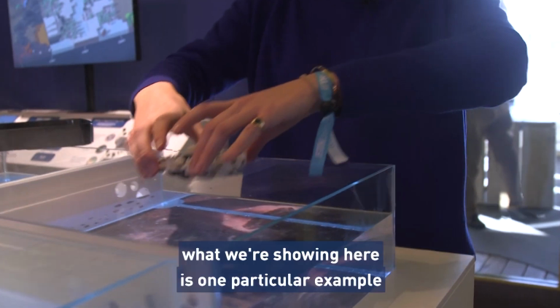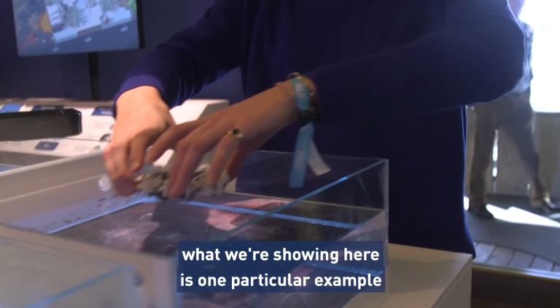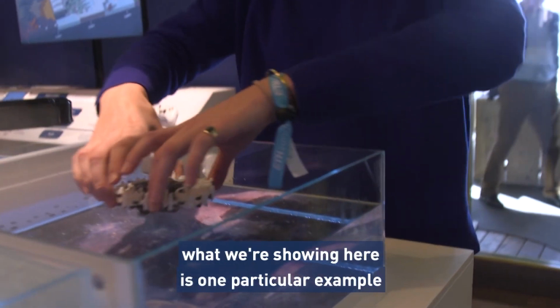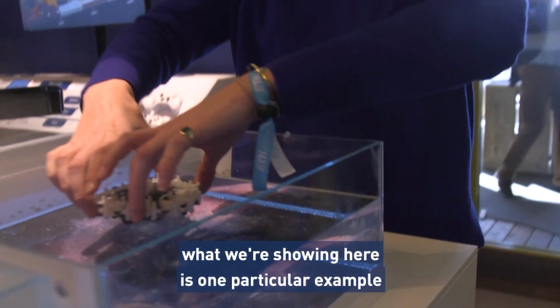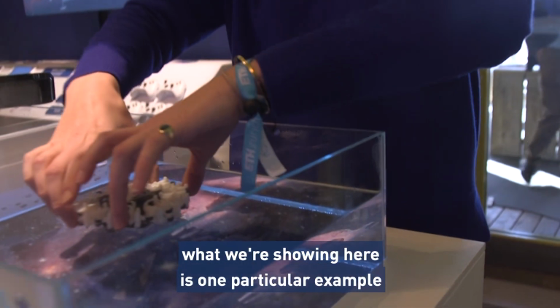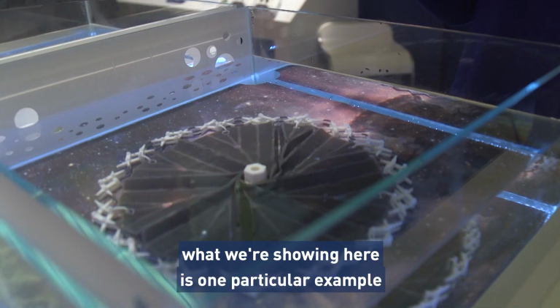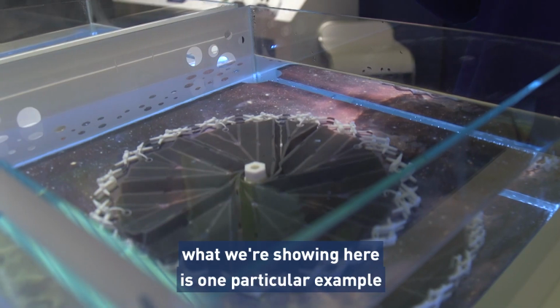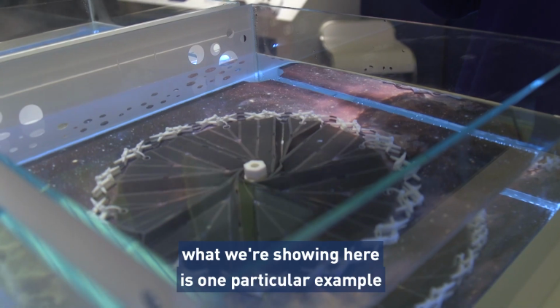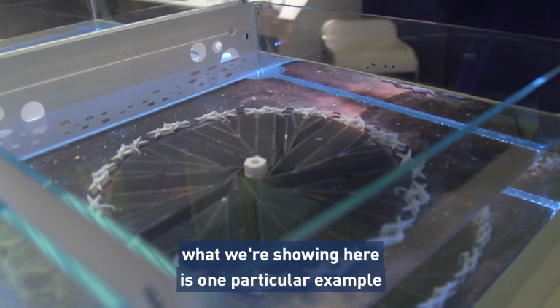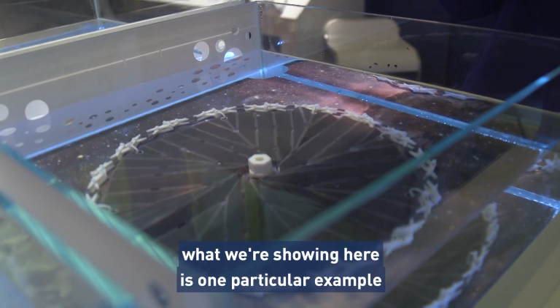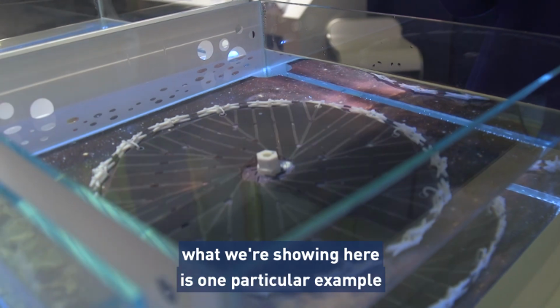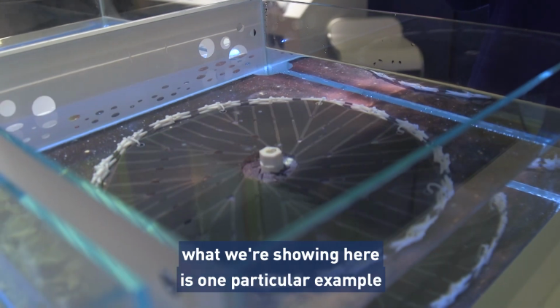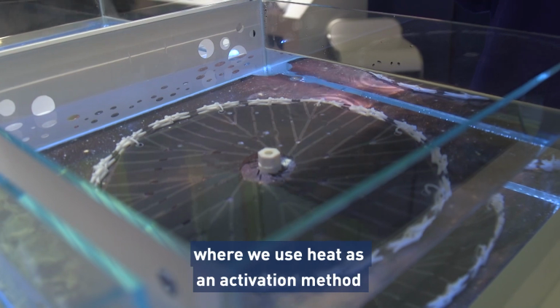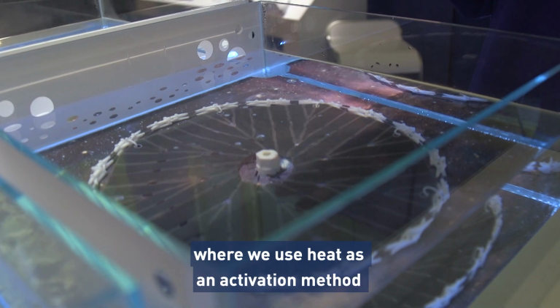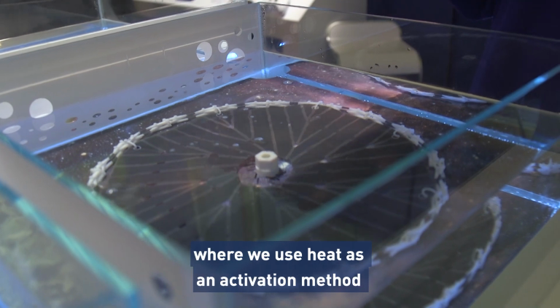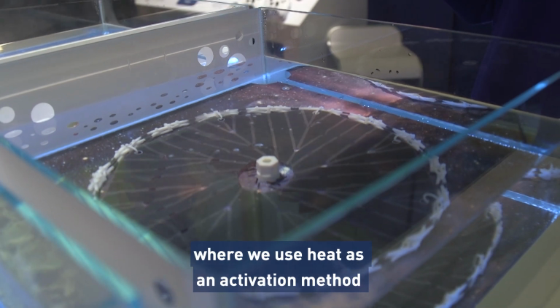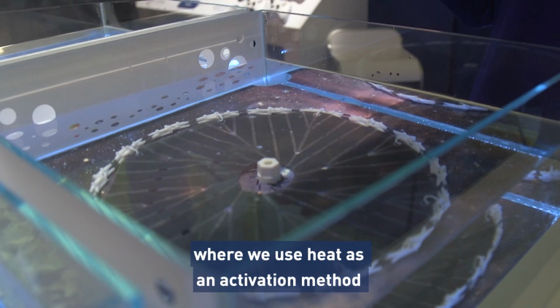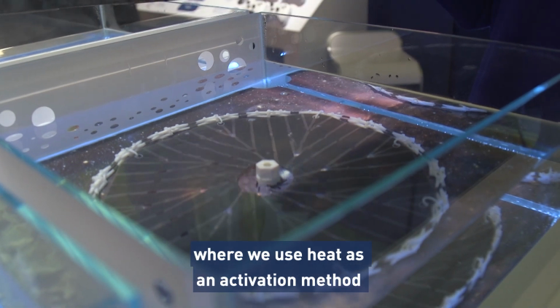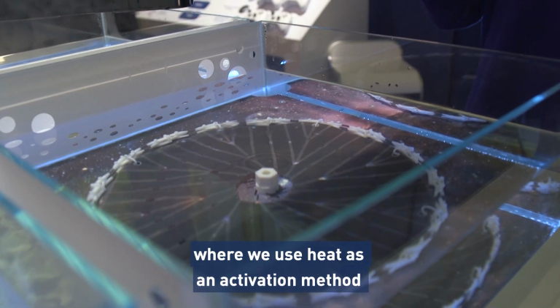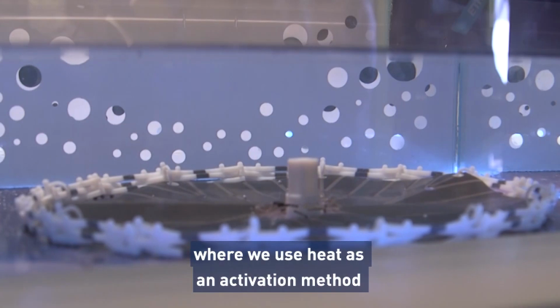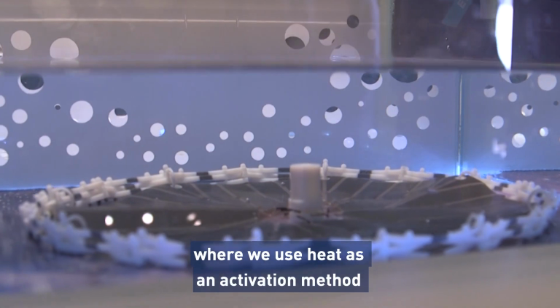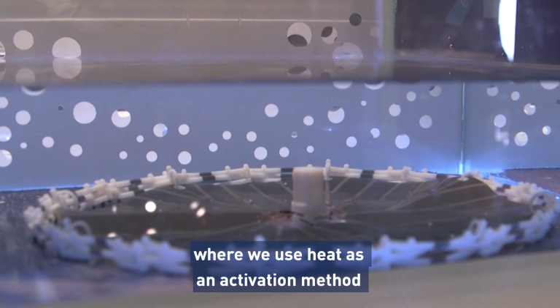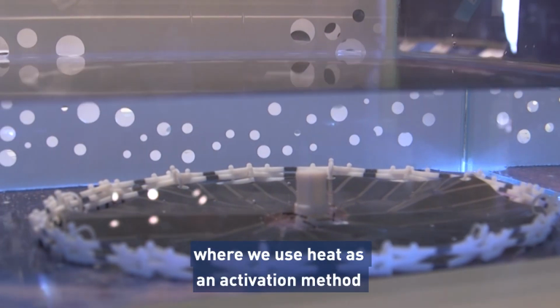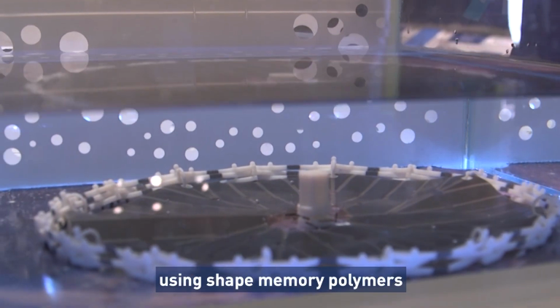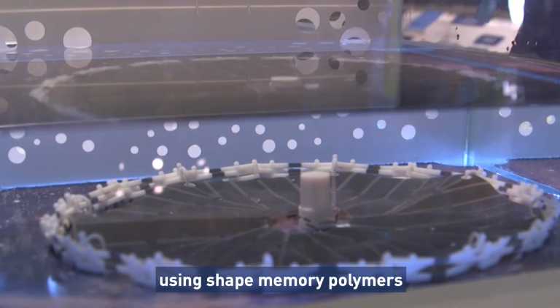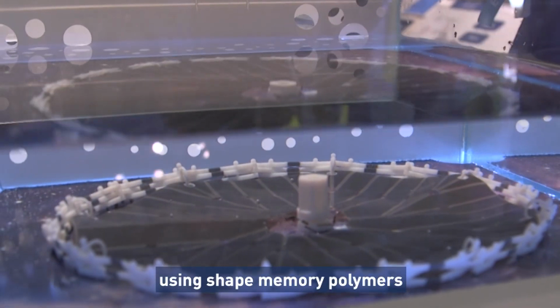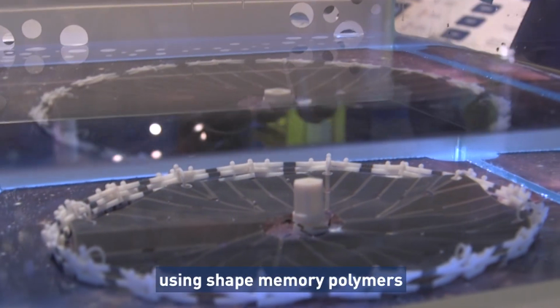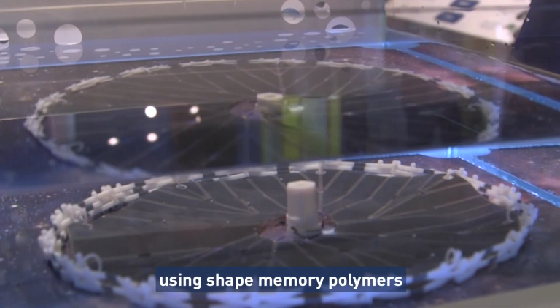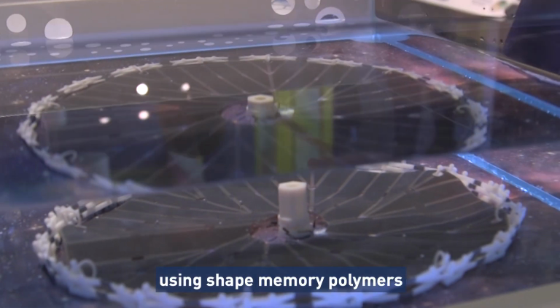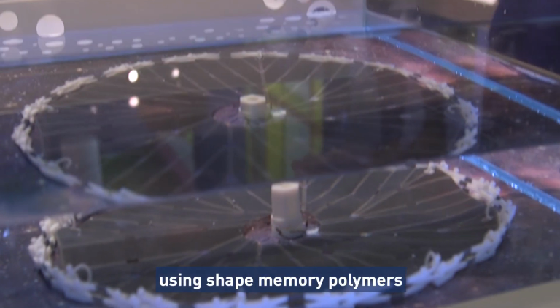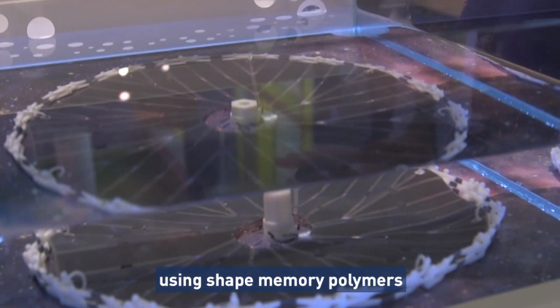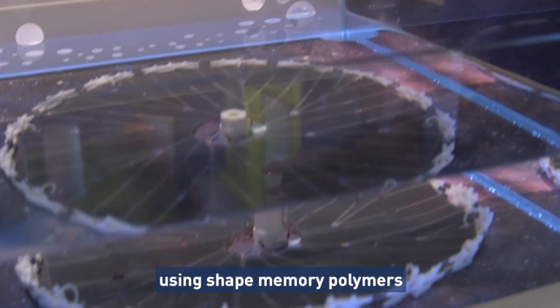What we're showing here is one particular example where we use heat as an actuation method using shape memory polymers.